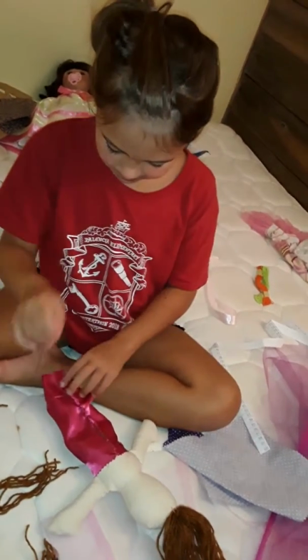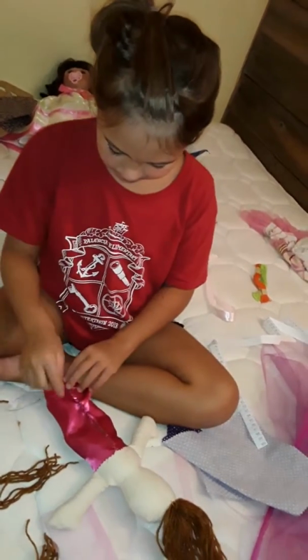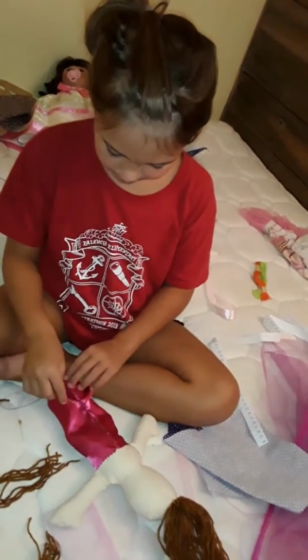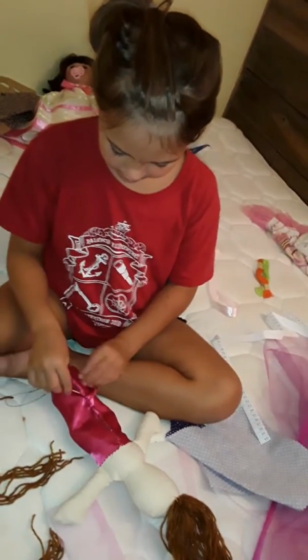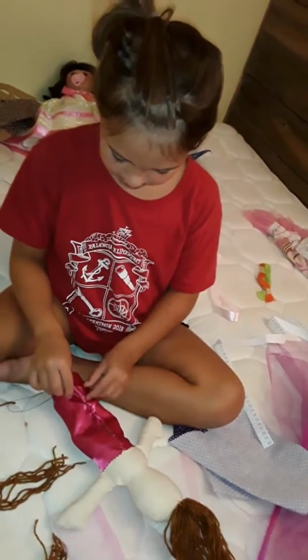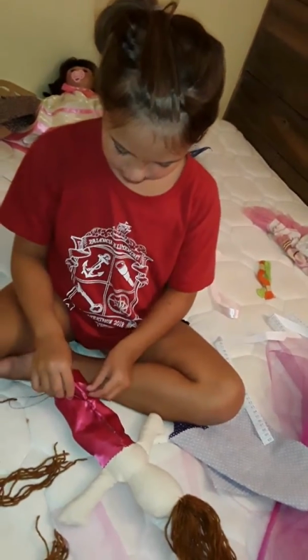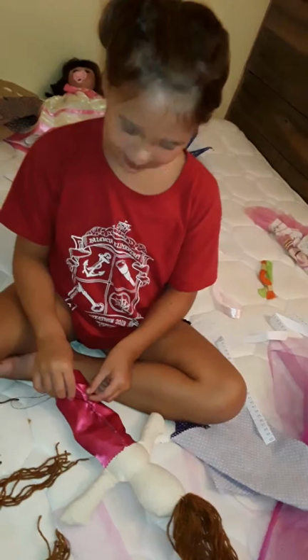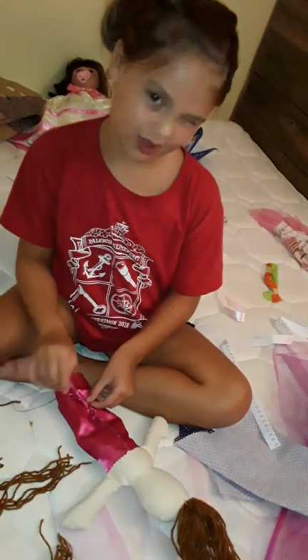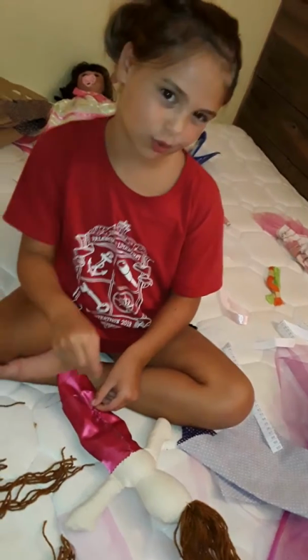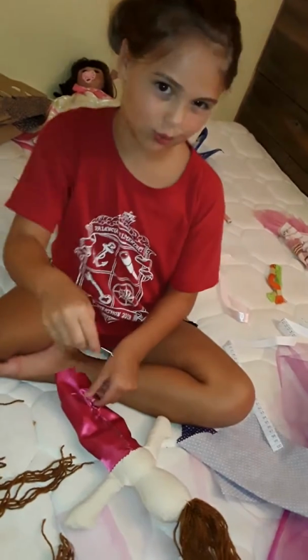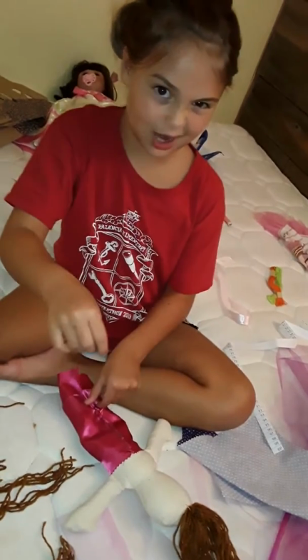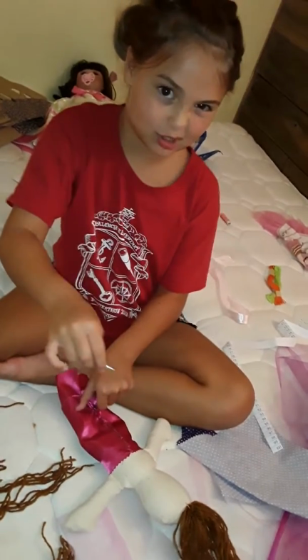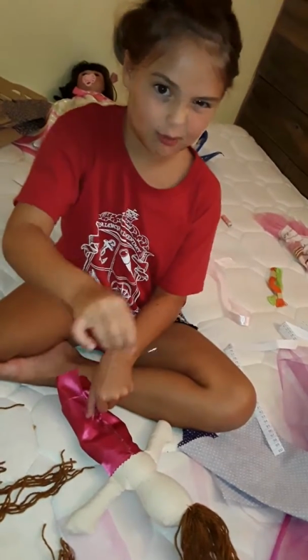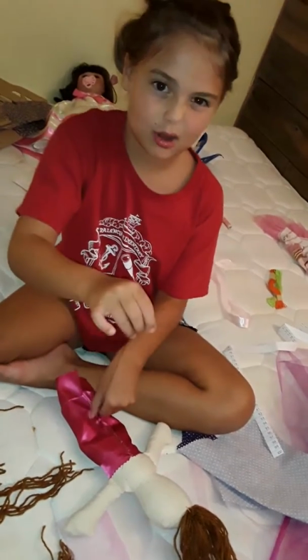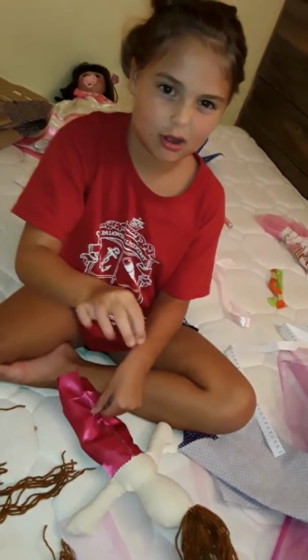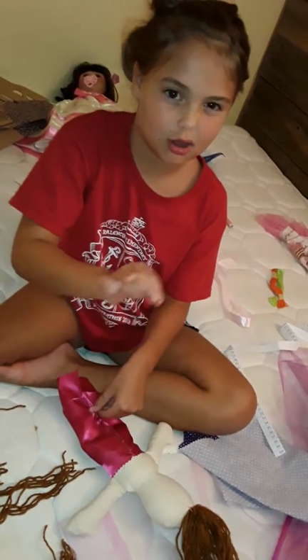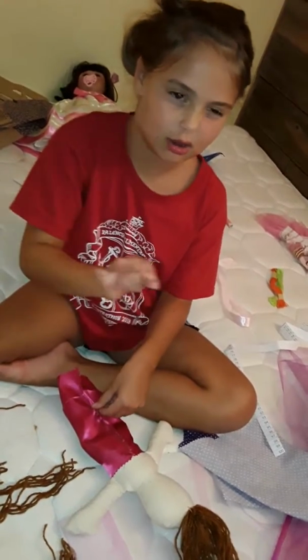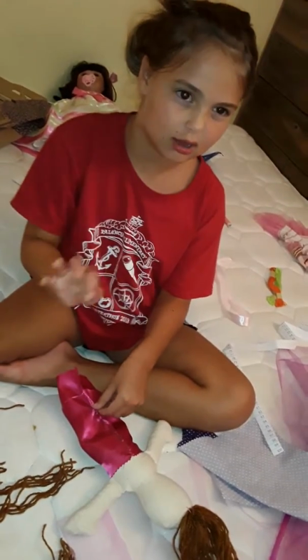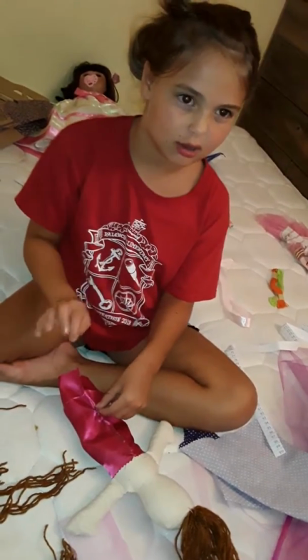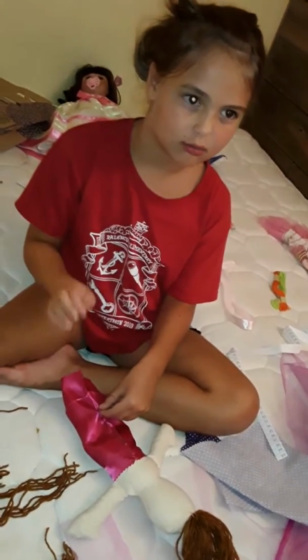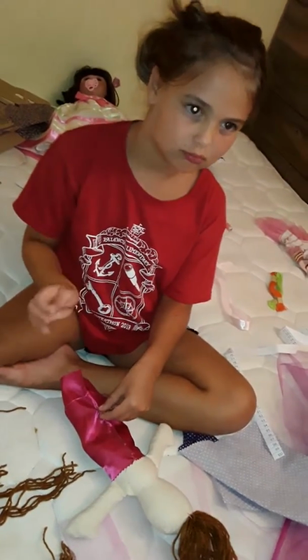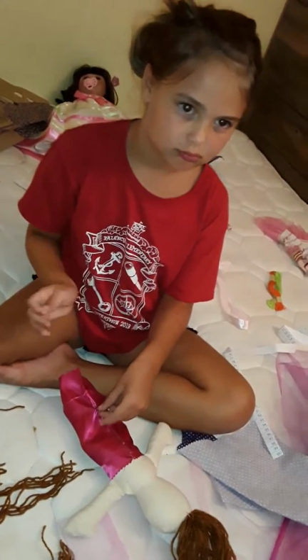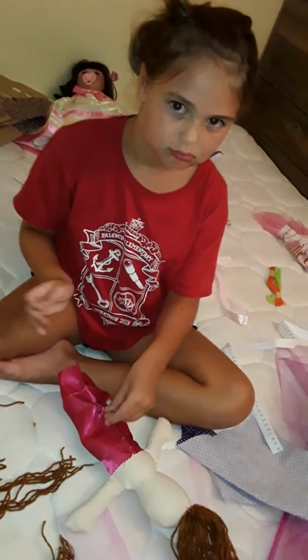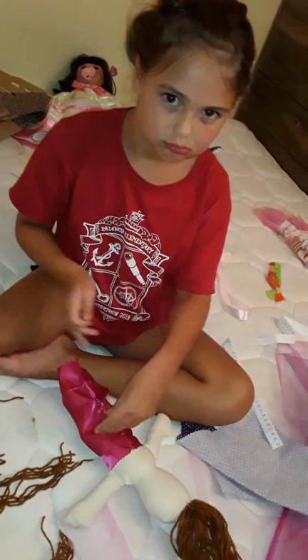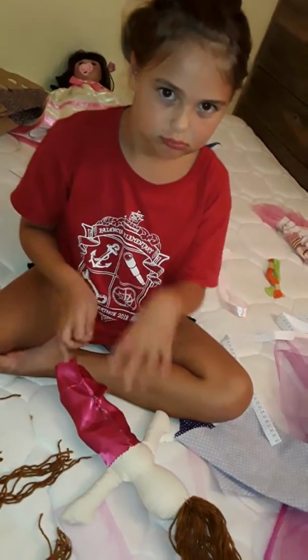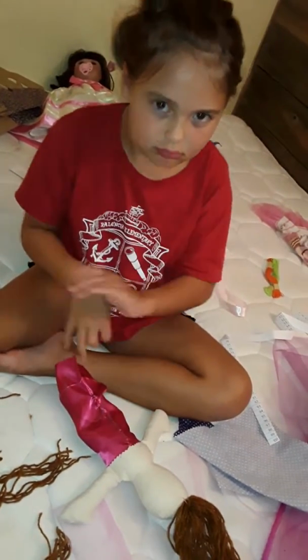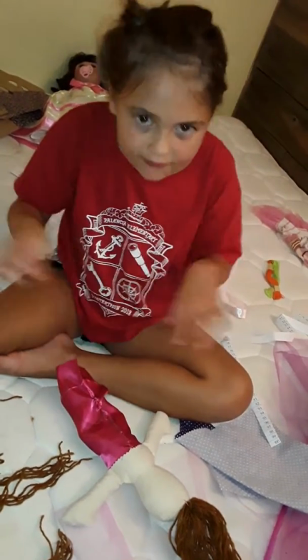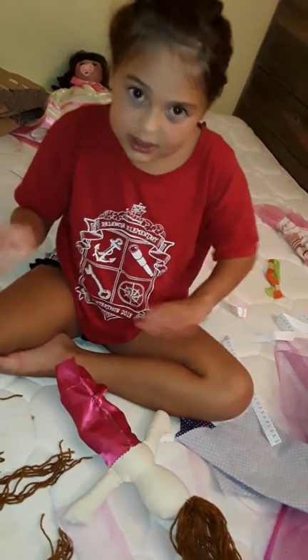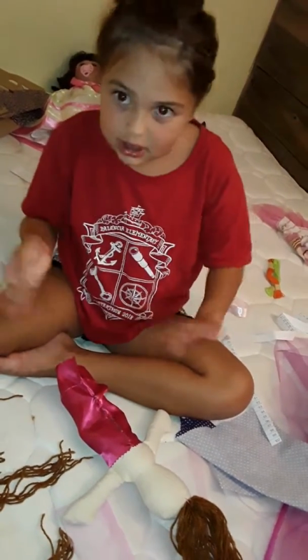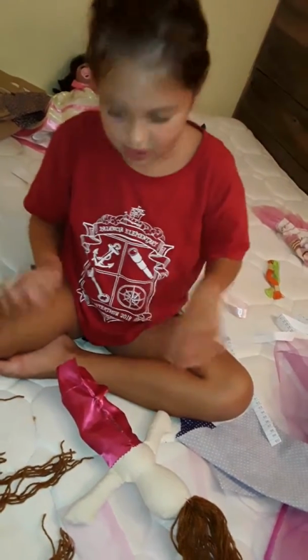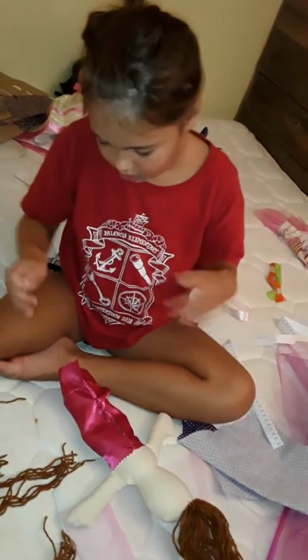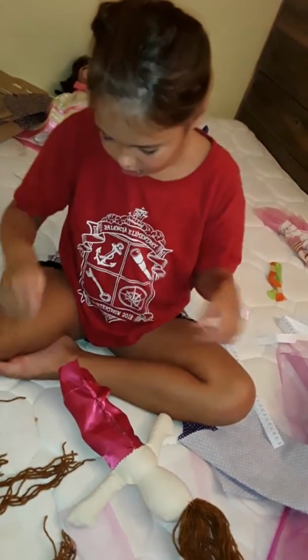It's supposed to be like a little rag doll, but we call it like a fancy kind of doll.